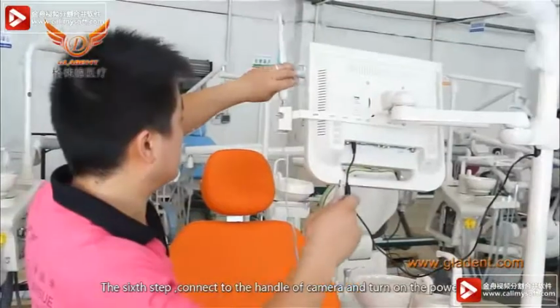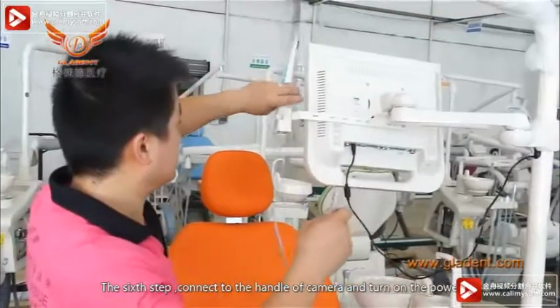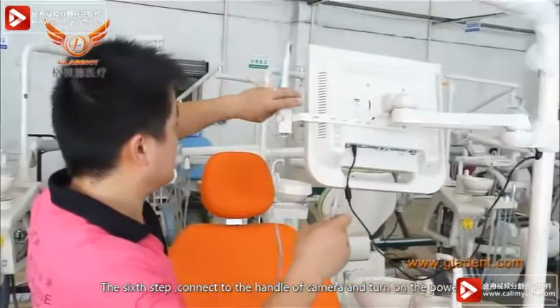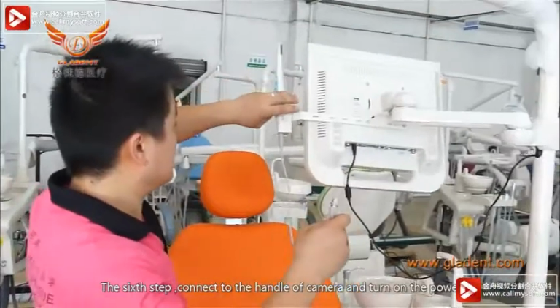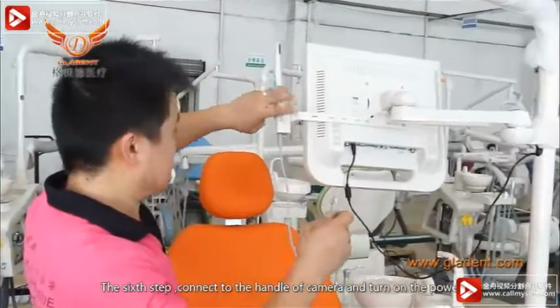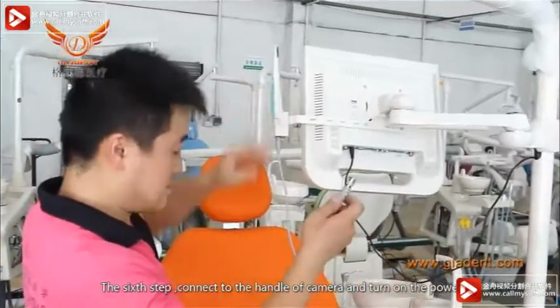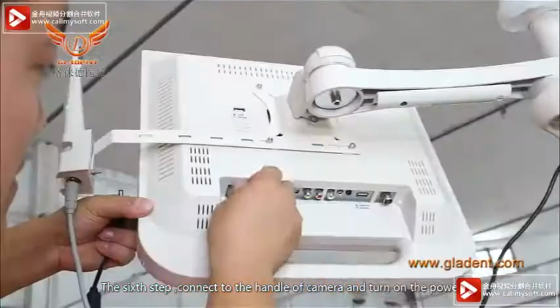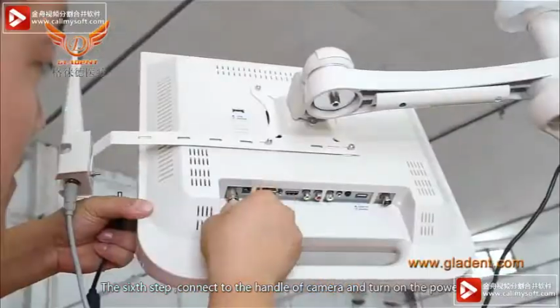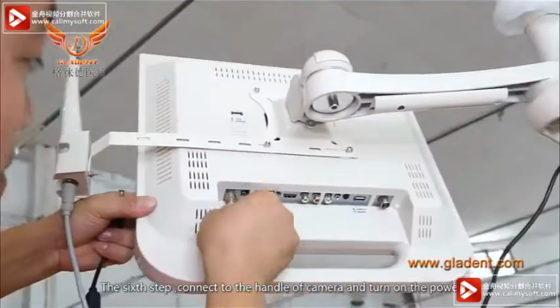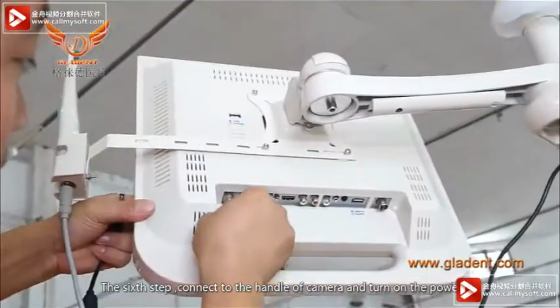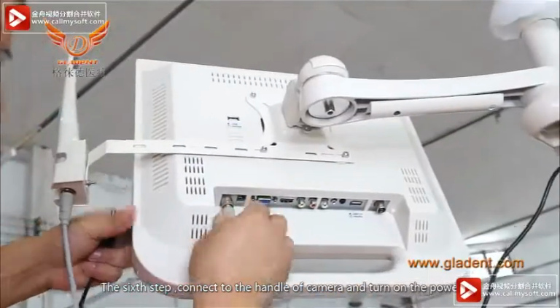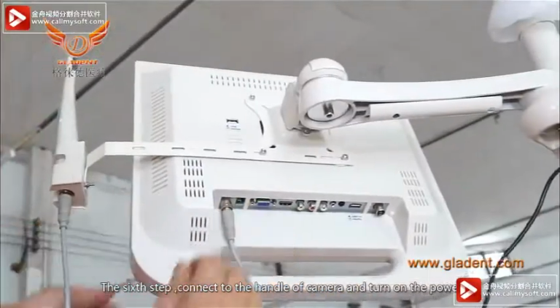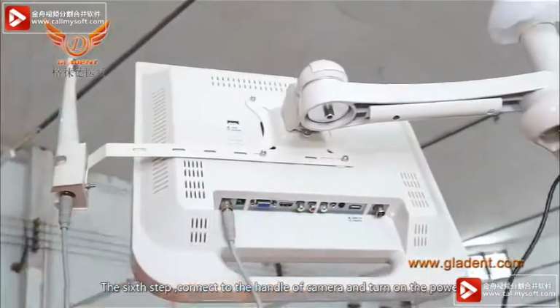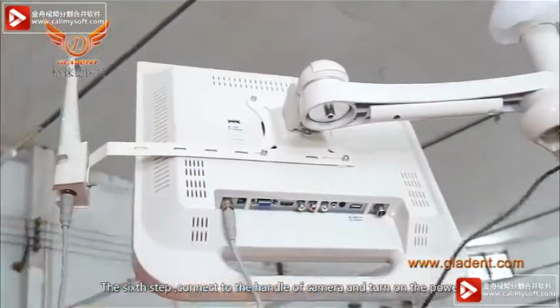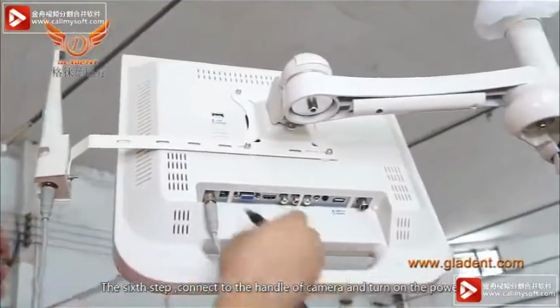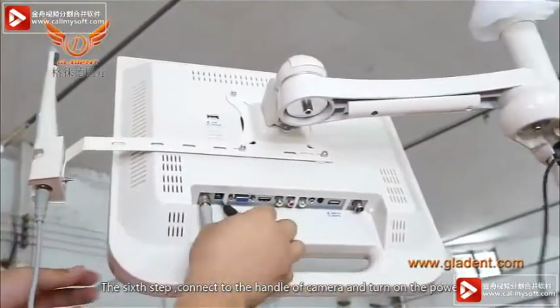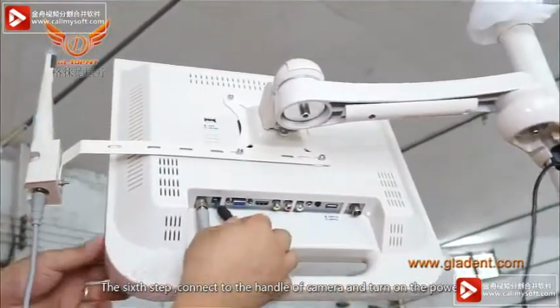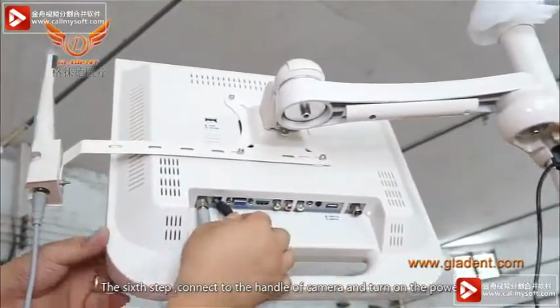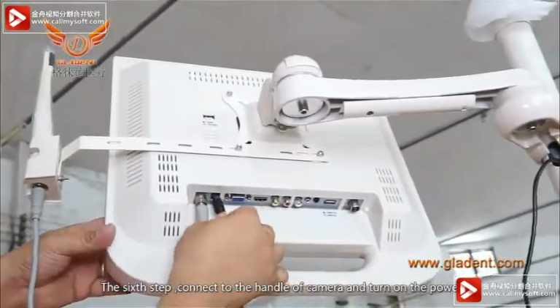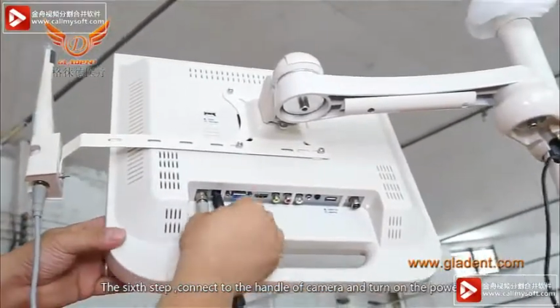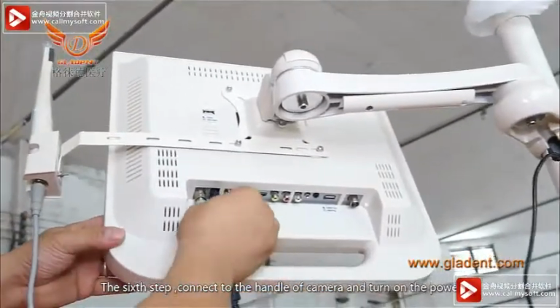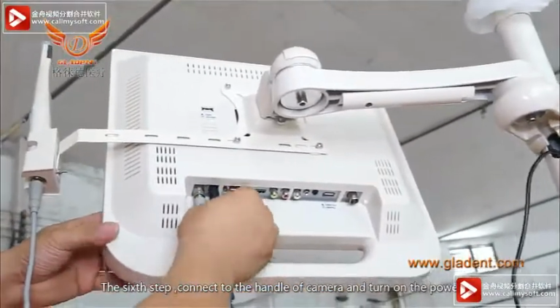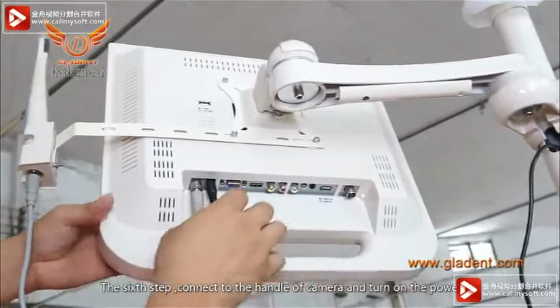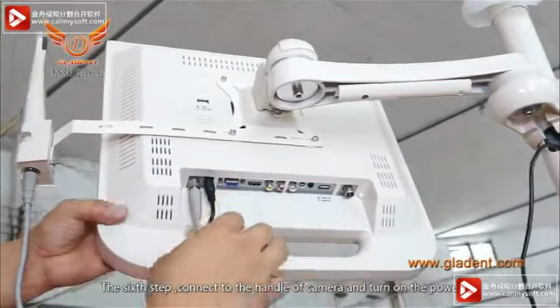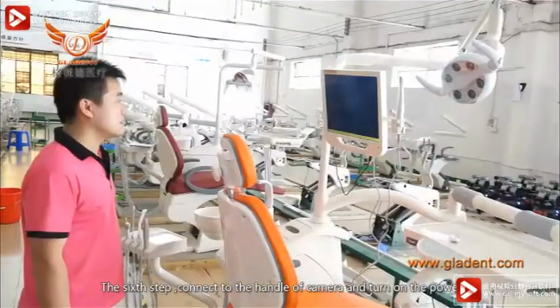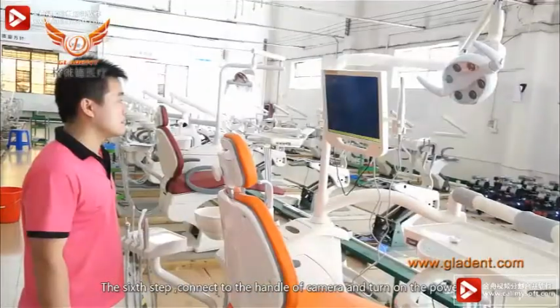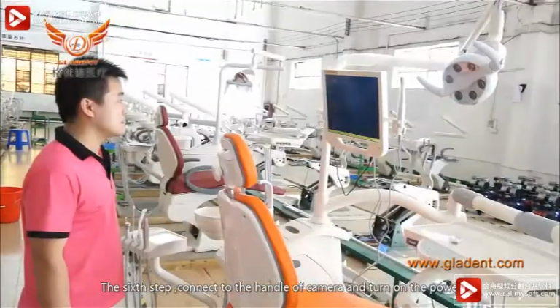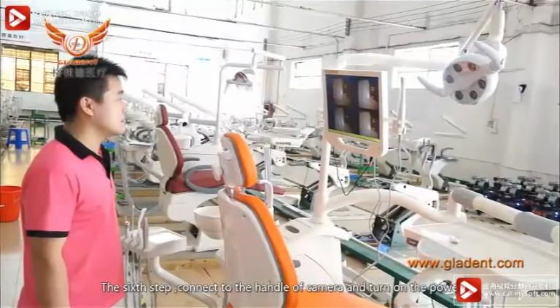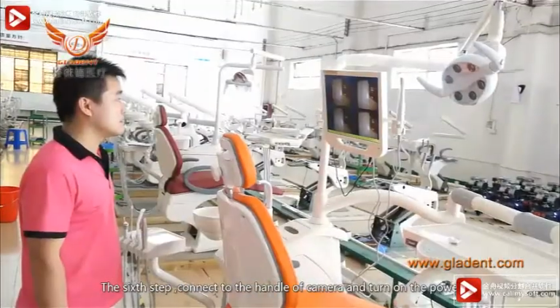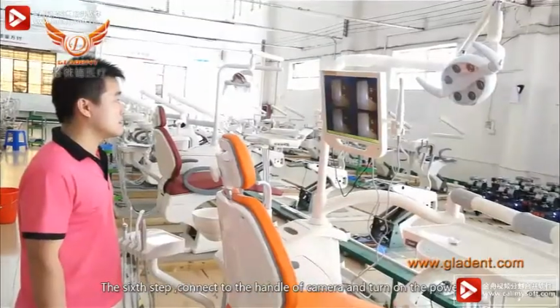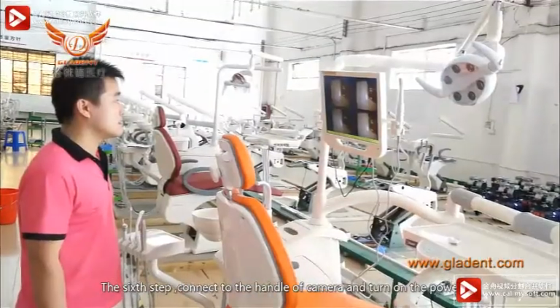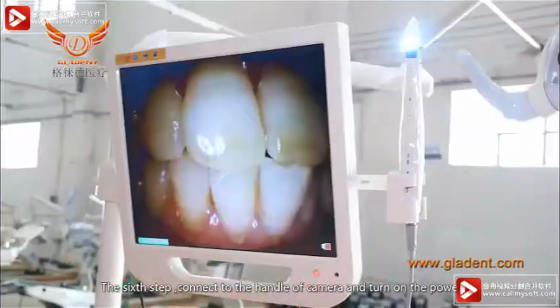The sixth step: connect the handle of the camera and turn on the power.